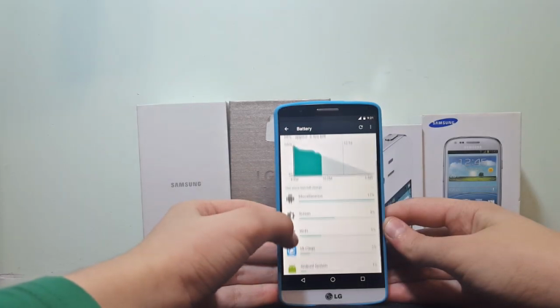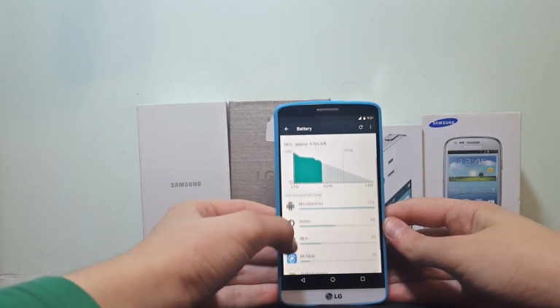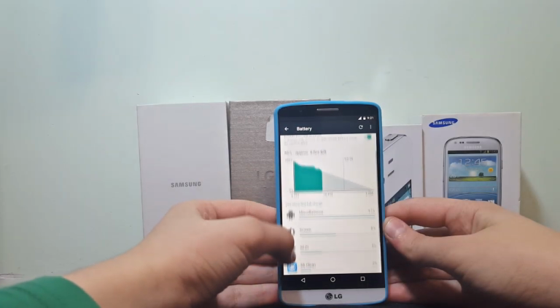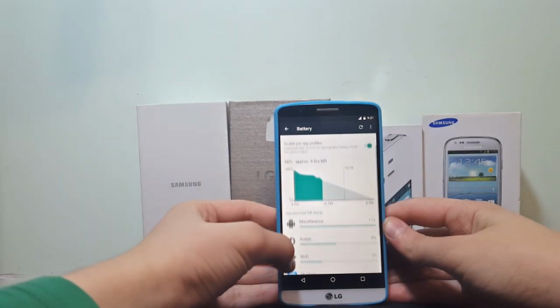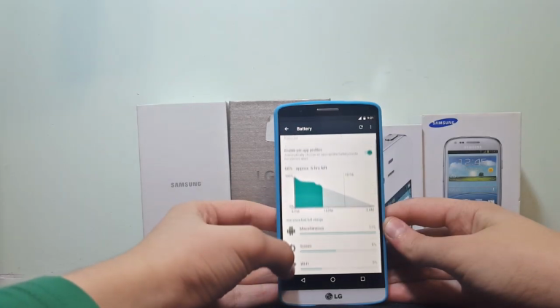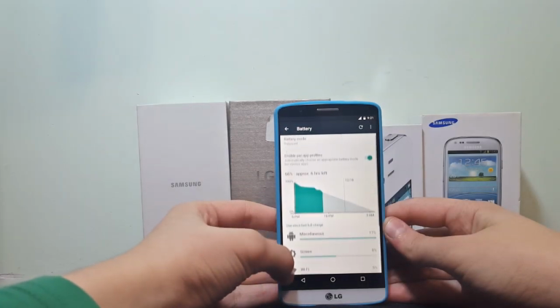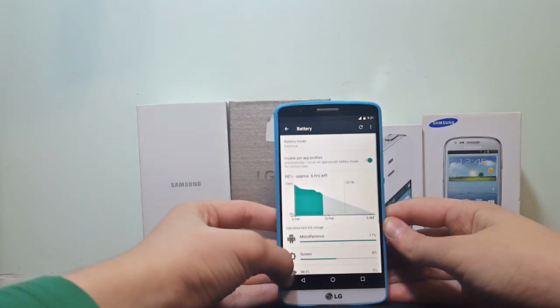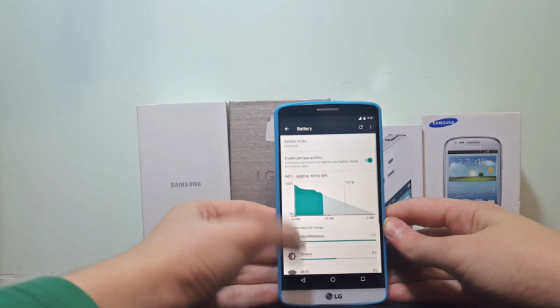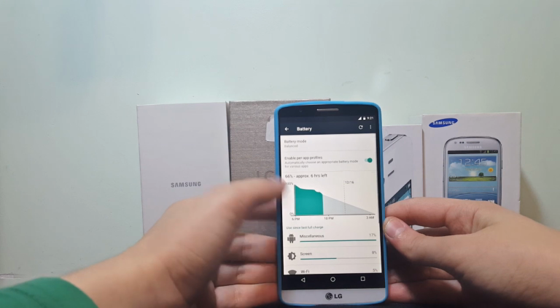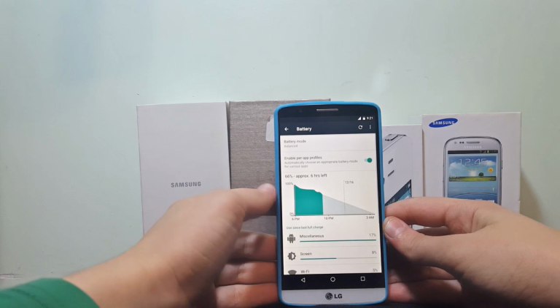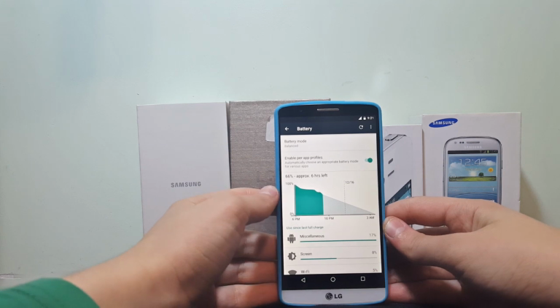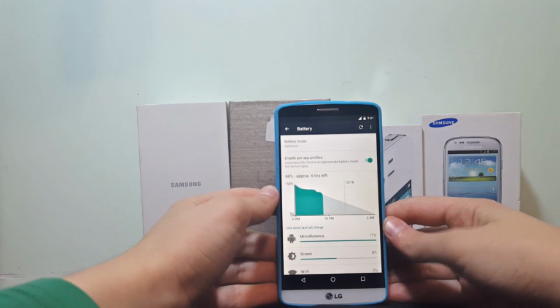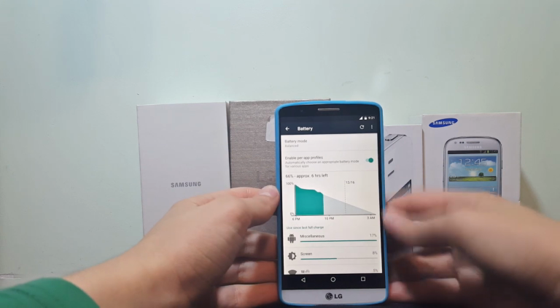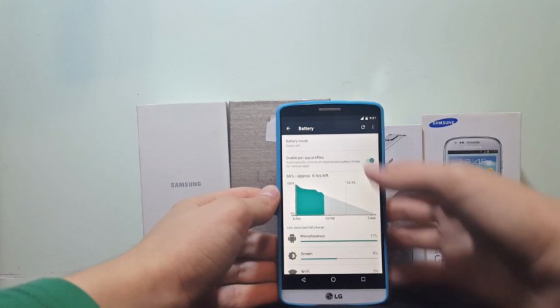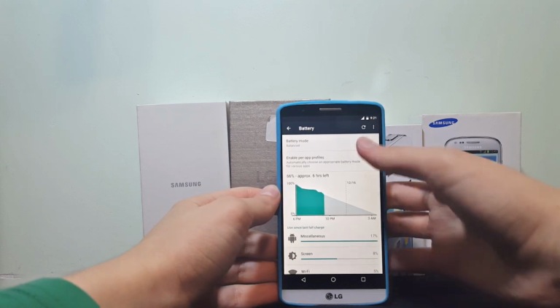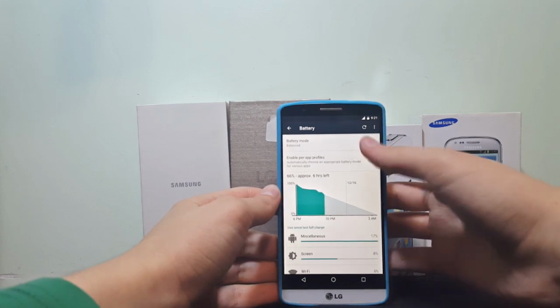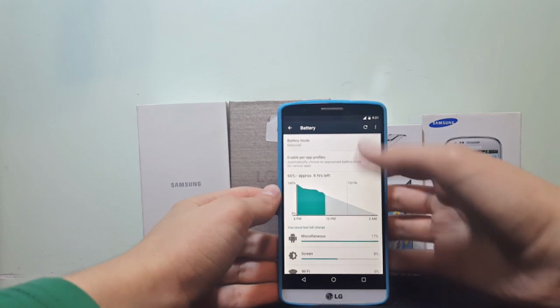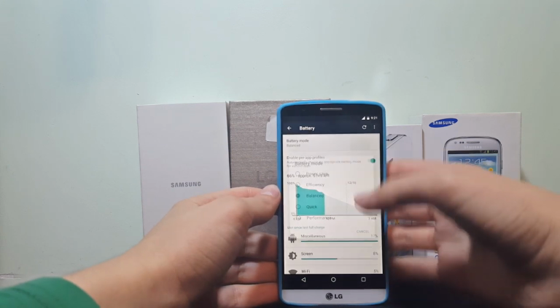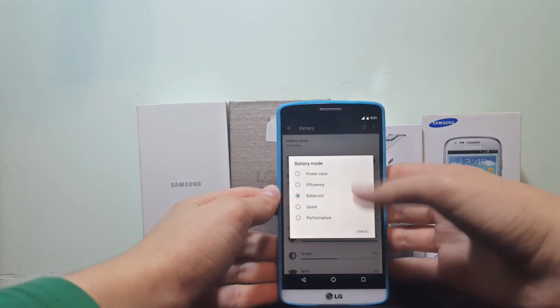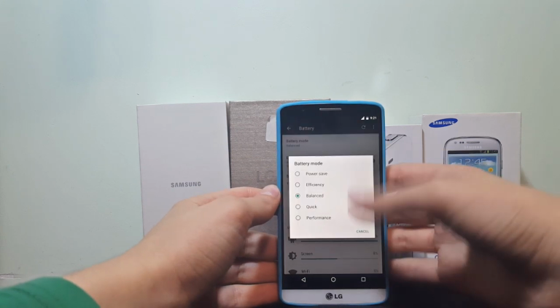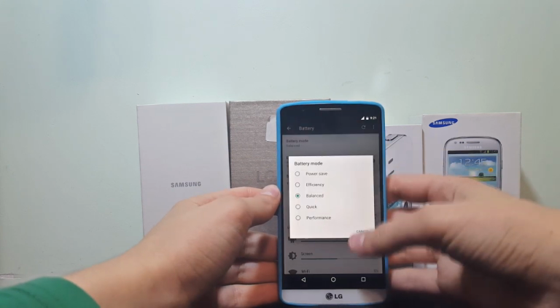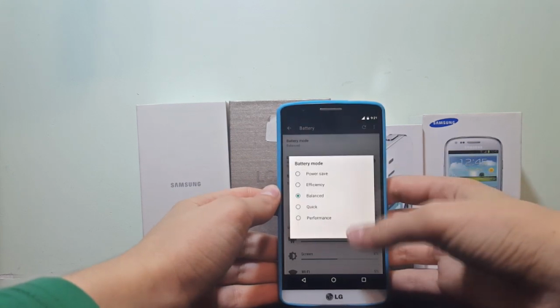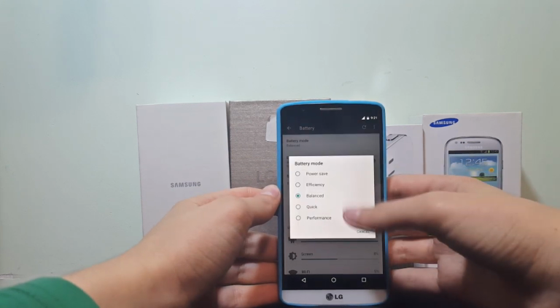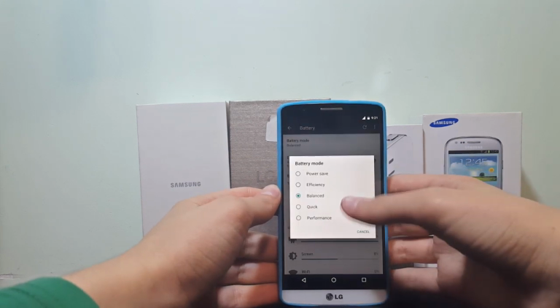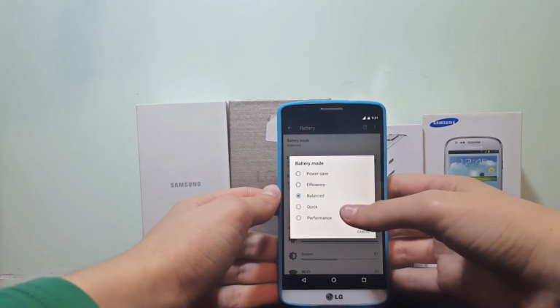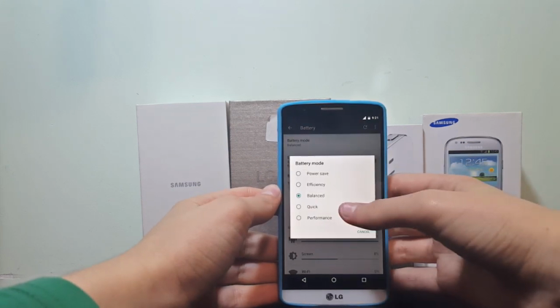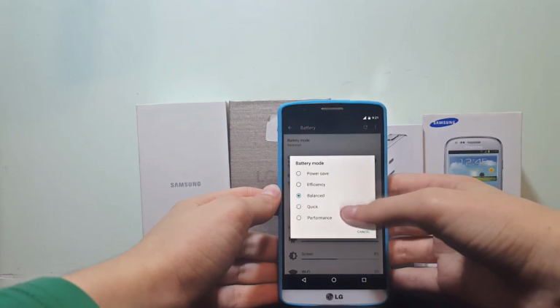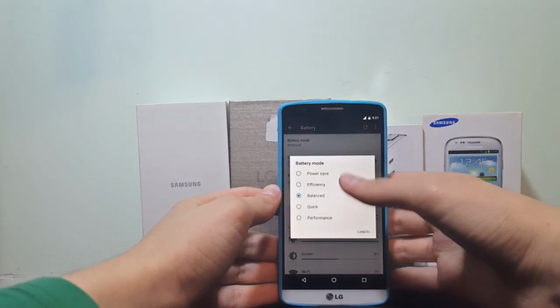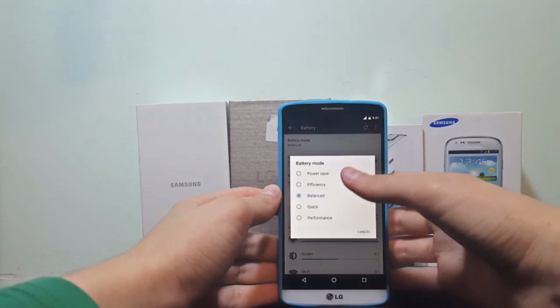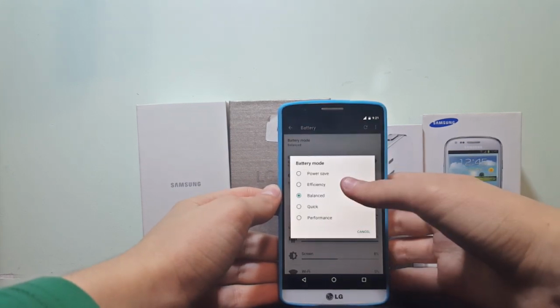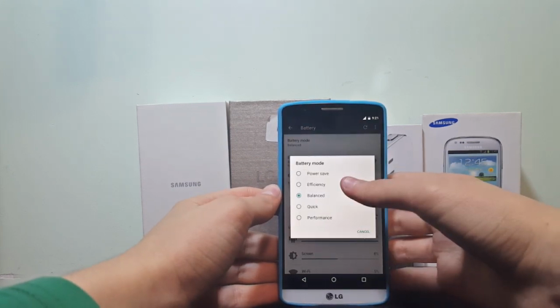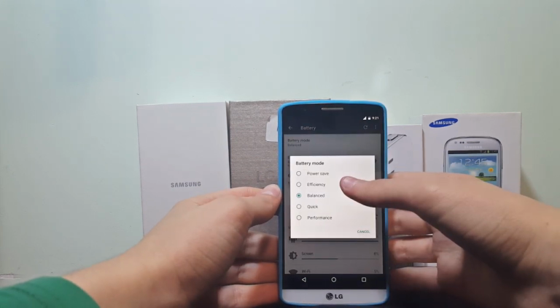Battery life is actually not bad, but we used to get 4 hours of screen-on time on average.